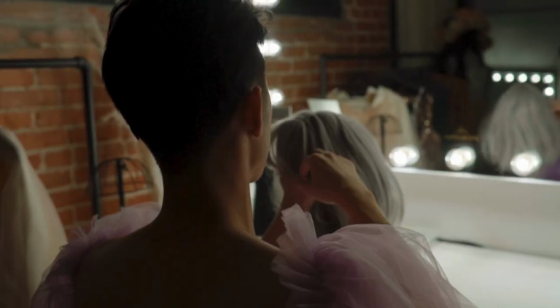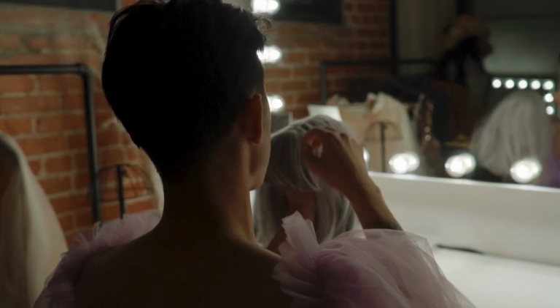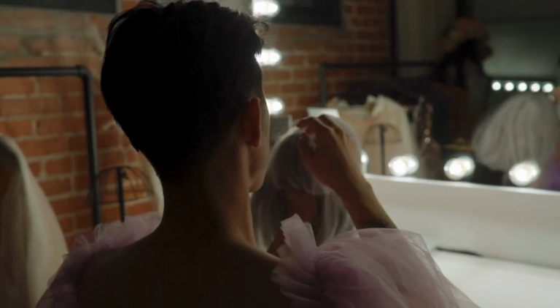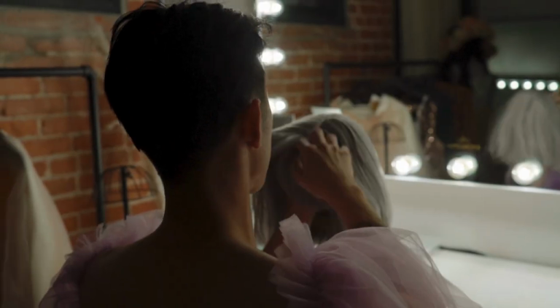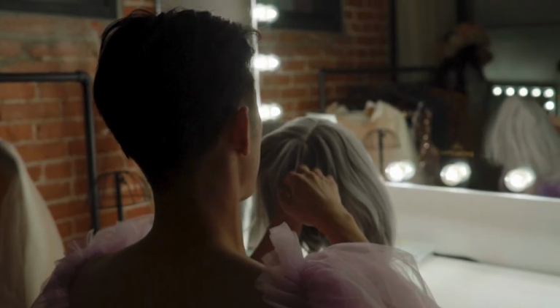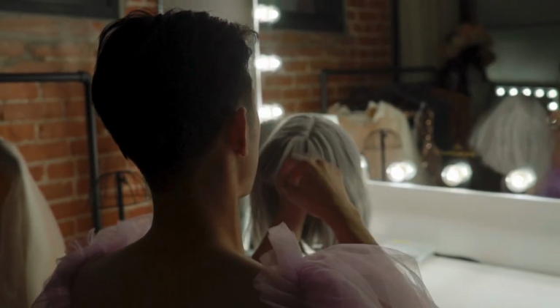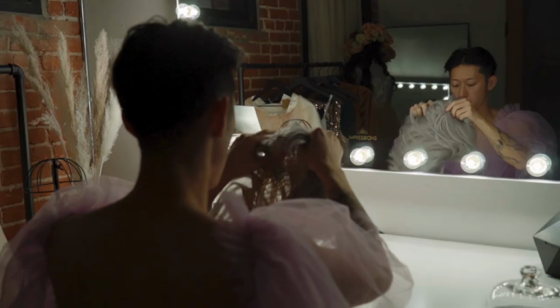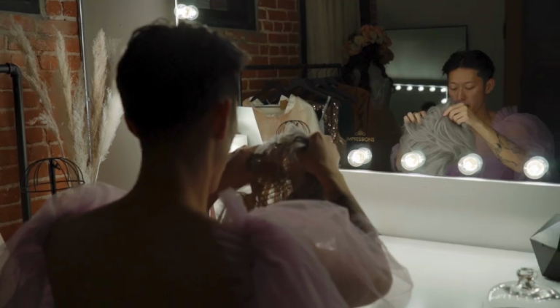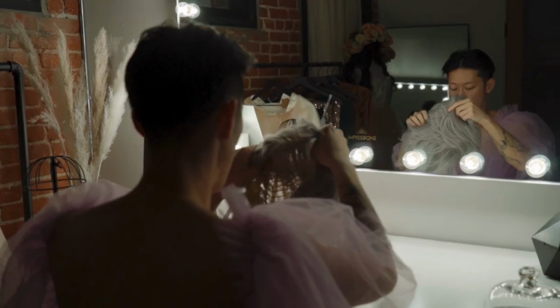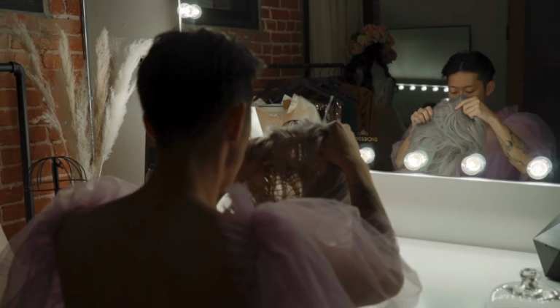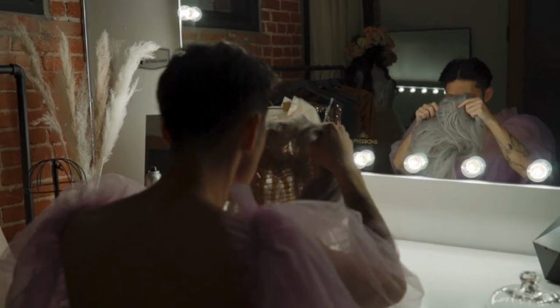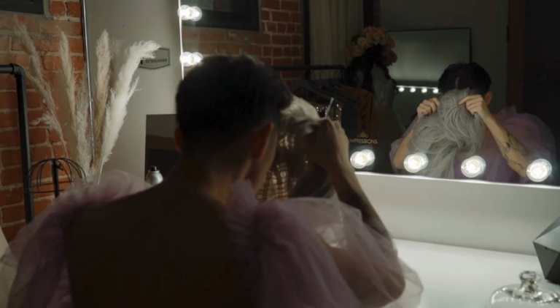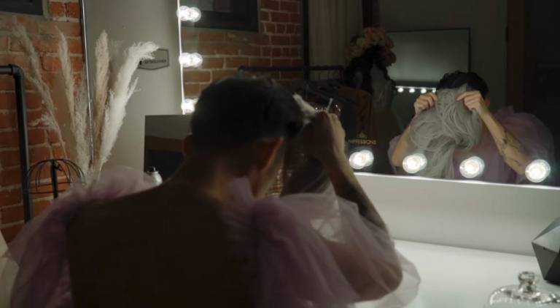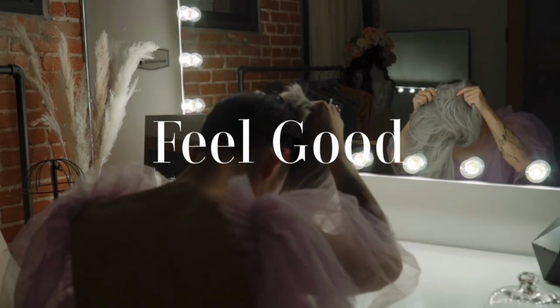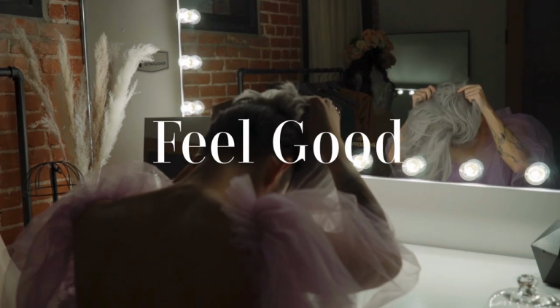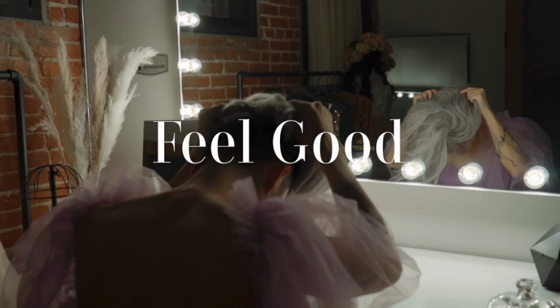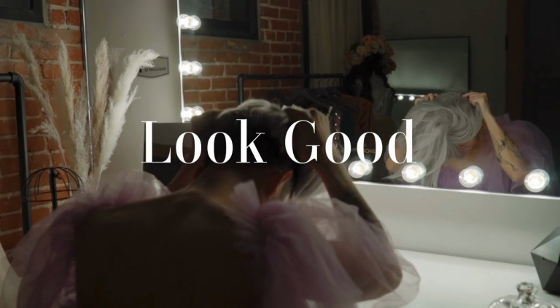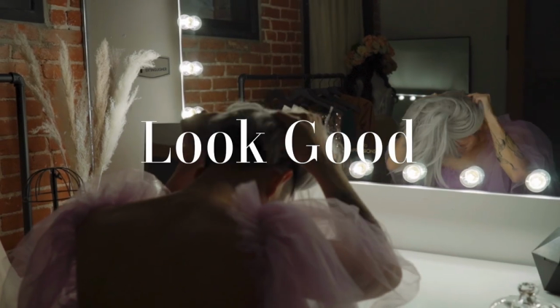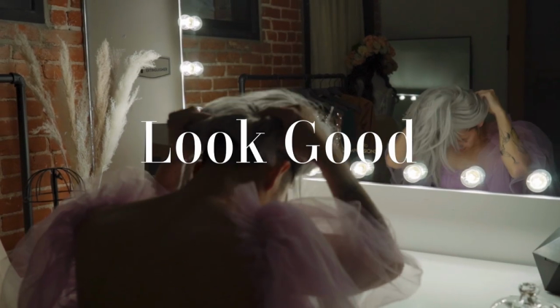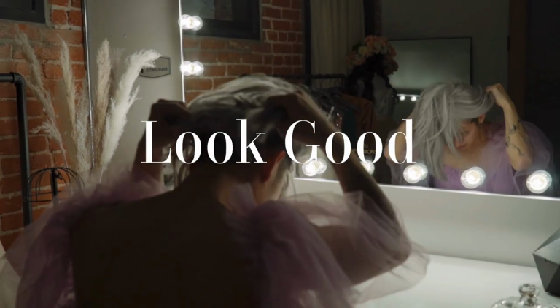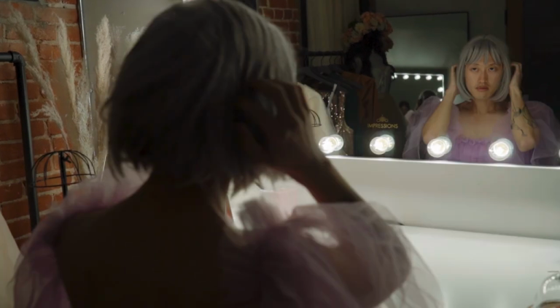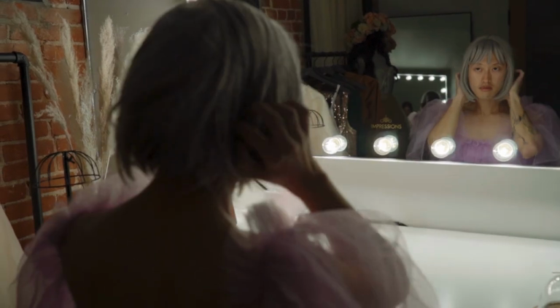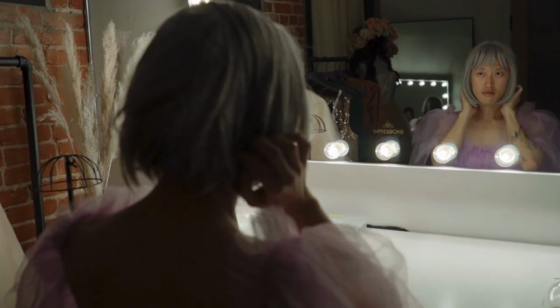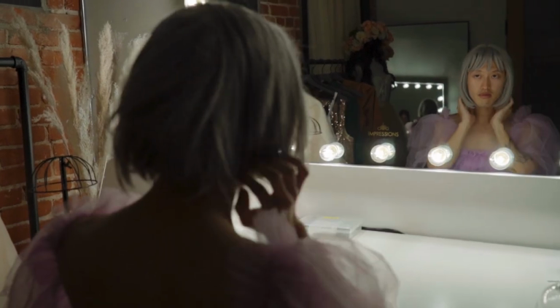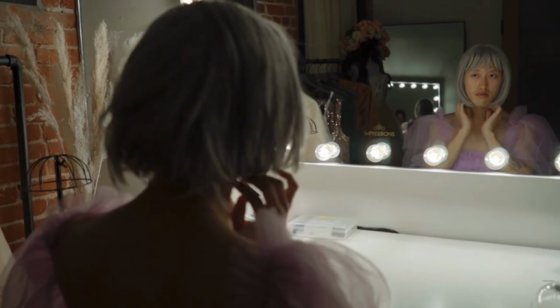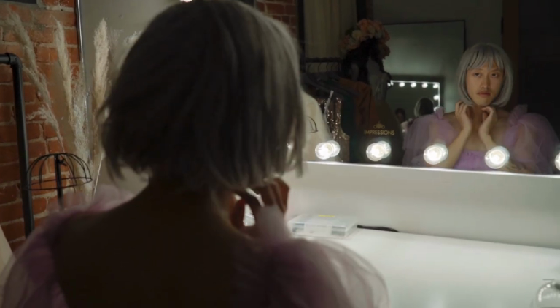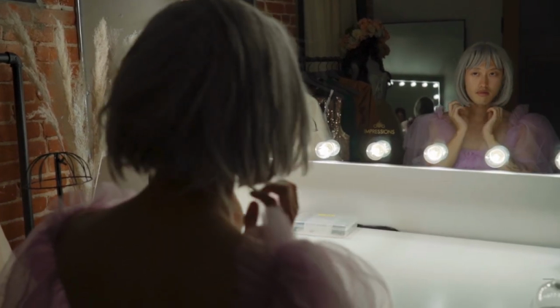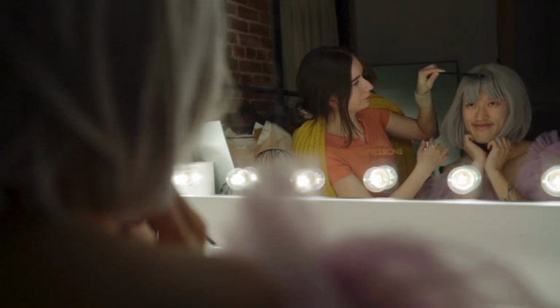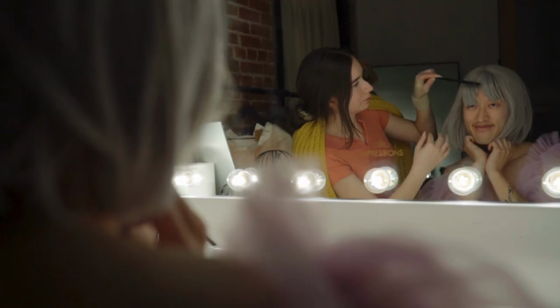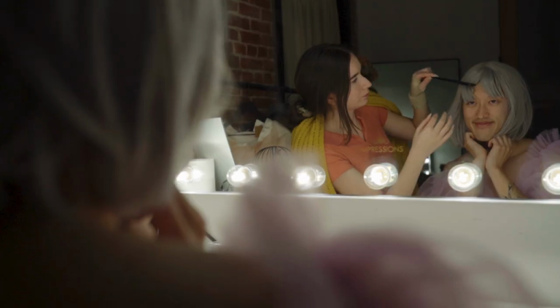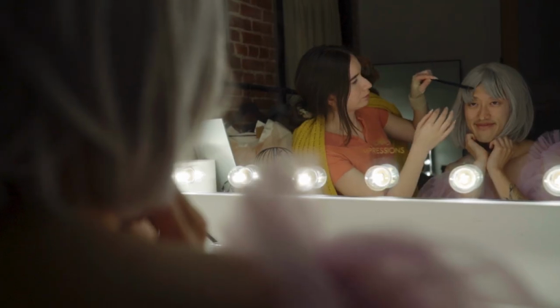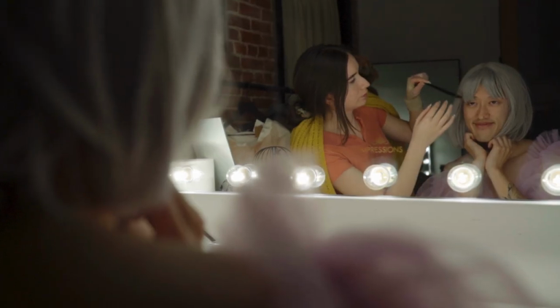Before we start, tip number zero is to get to a place that feels good and looks good. This might be obvious, but it's so important.